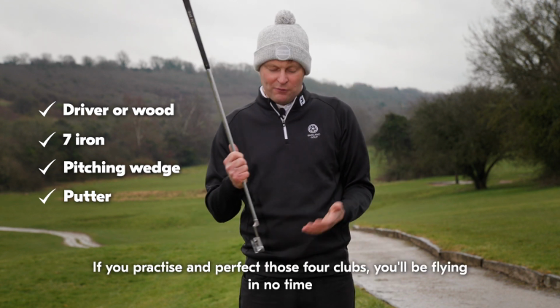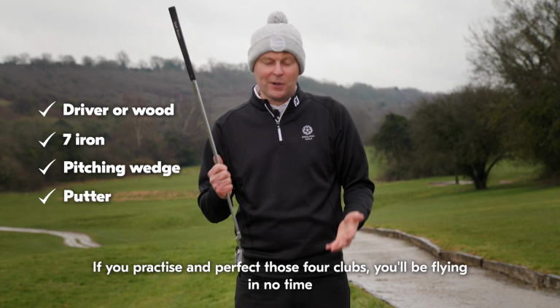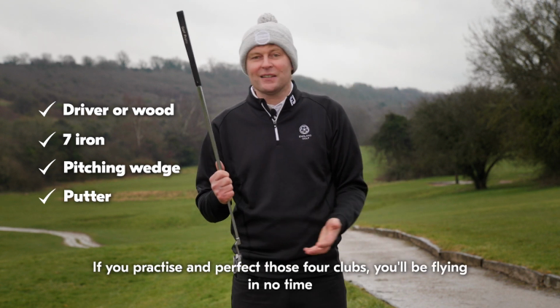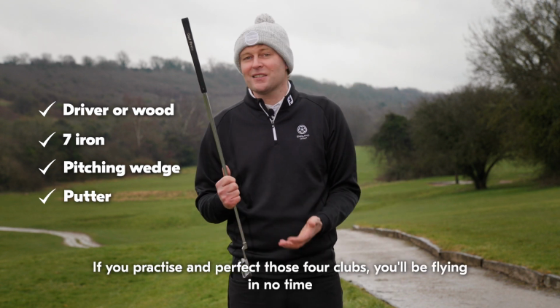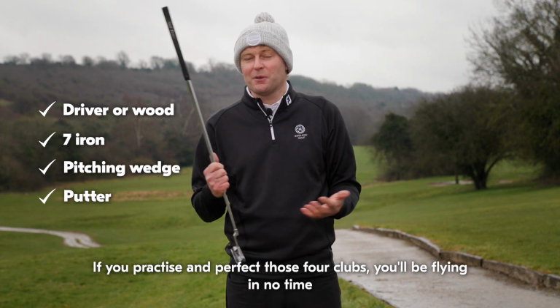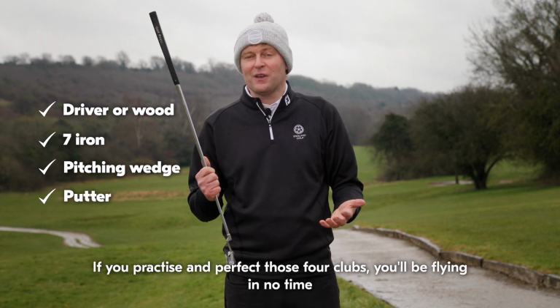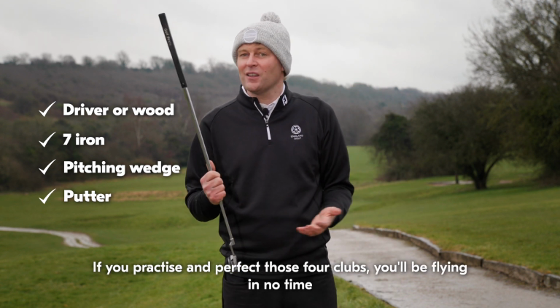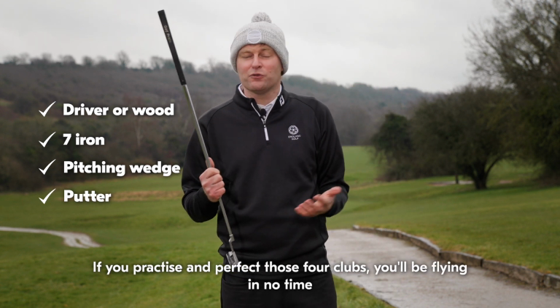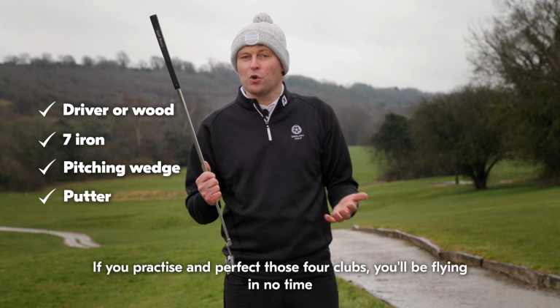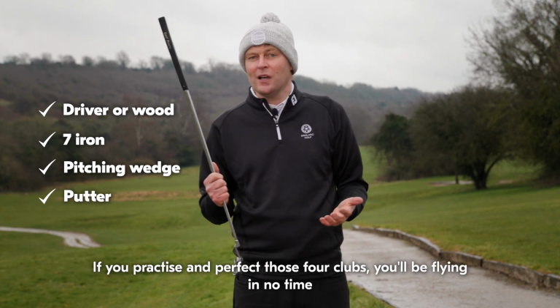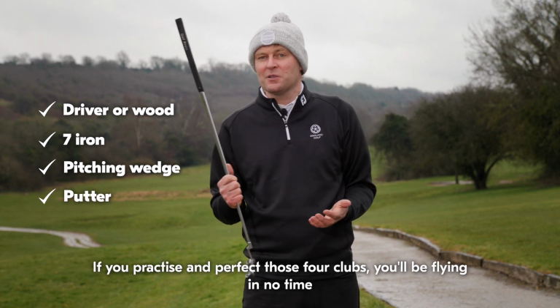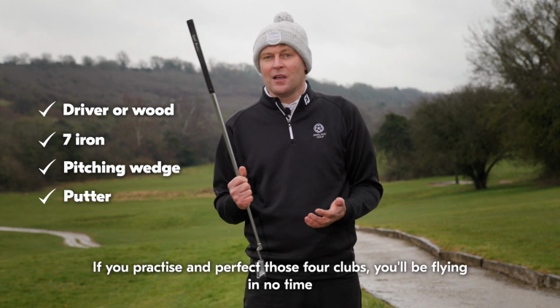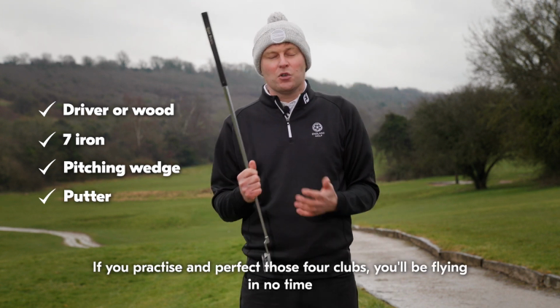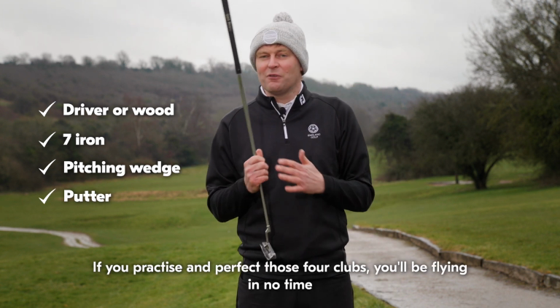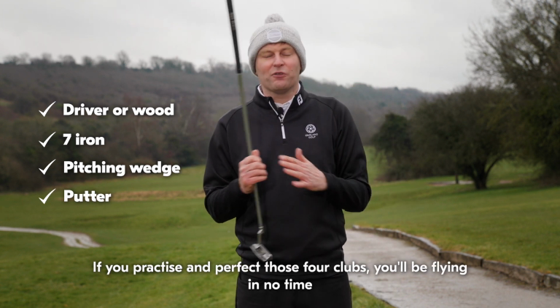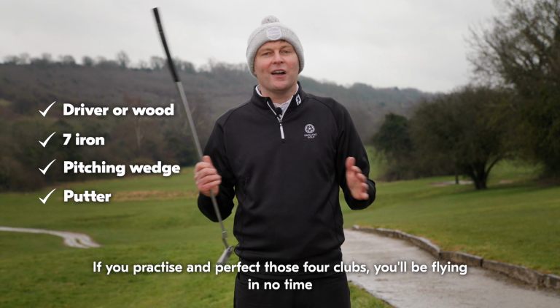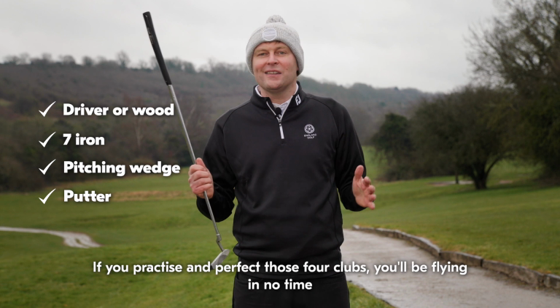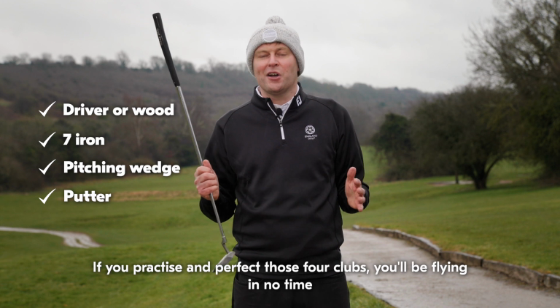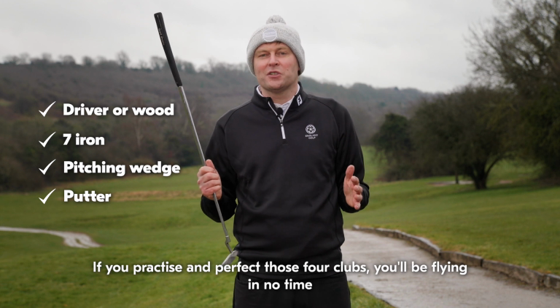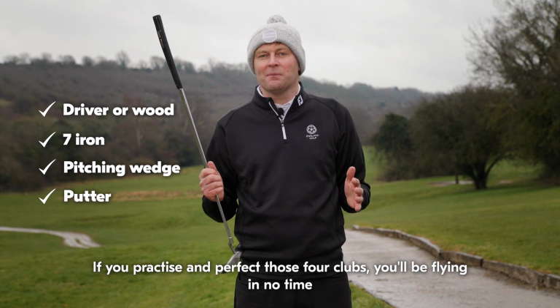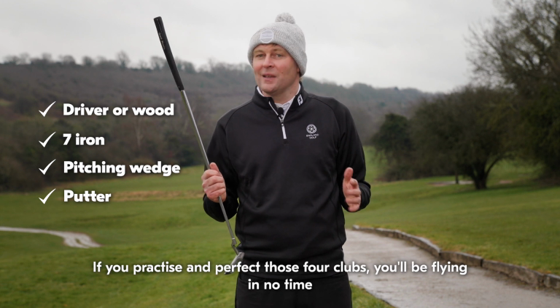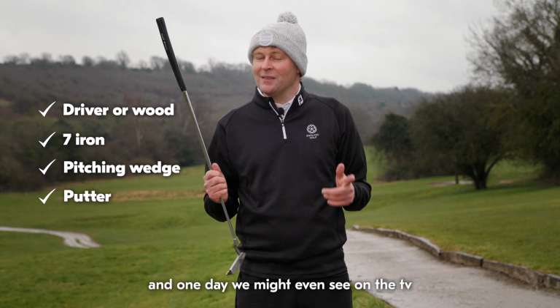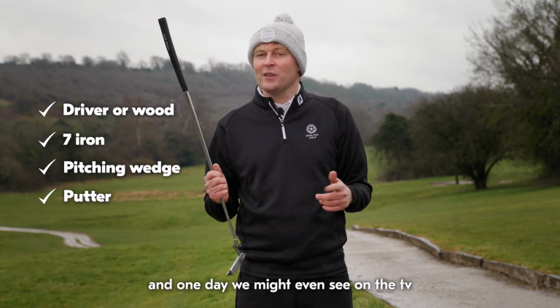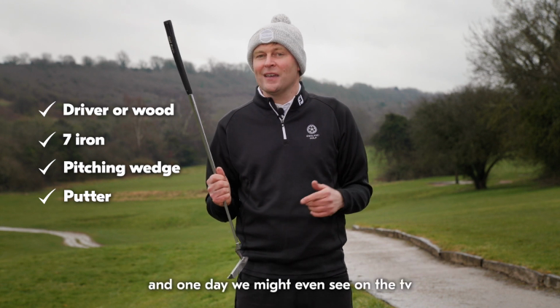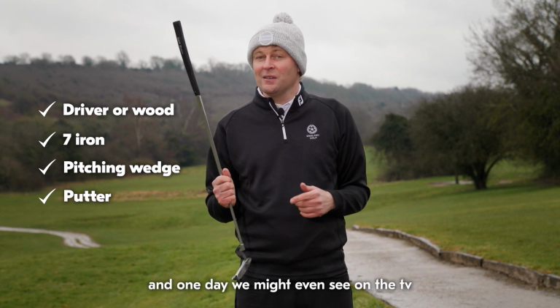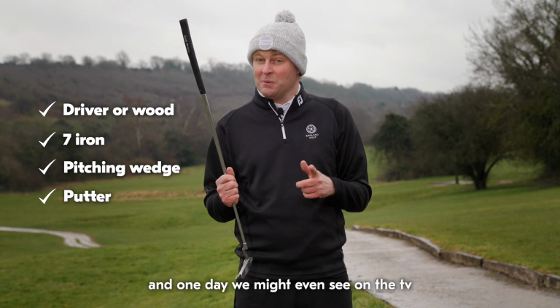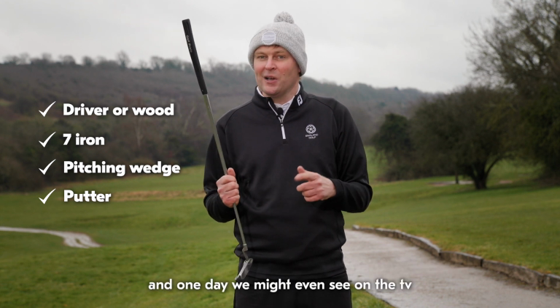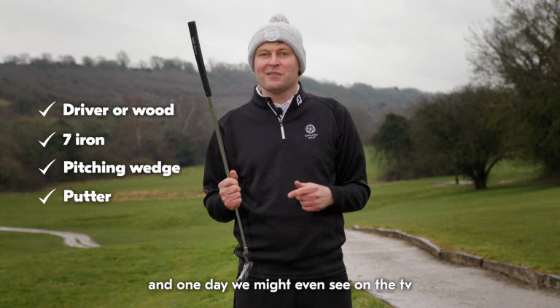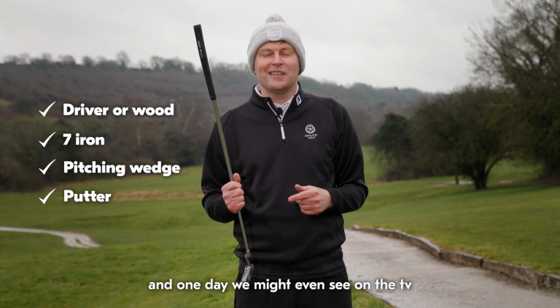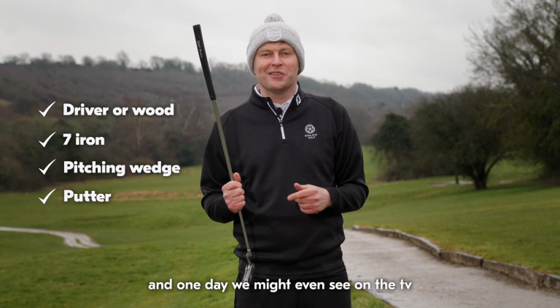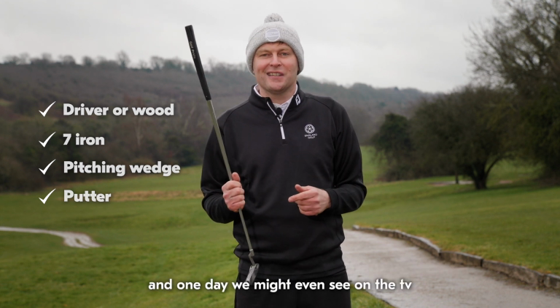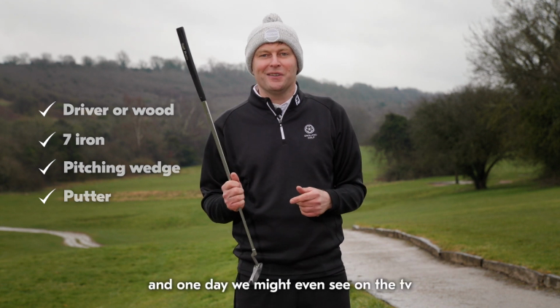If you practice and perfect those four clubs, you'll be flying in no time and one day you might even see yourself on the TV.